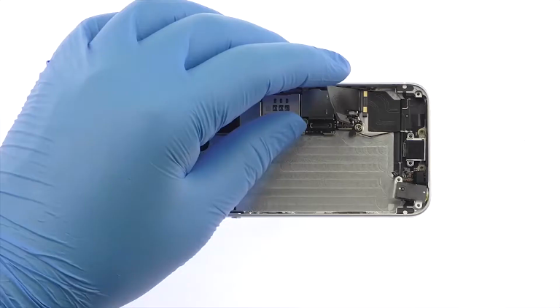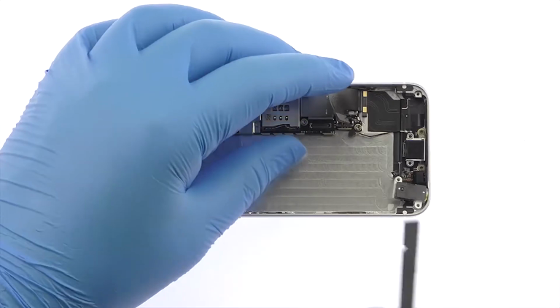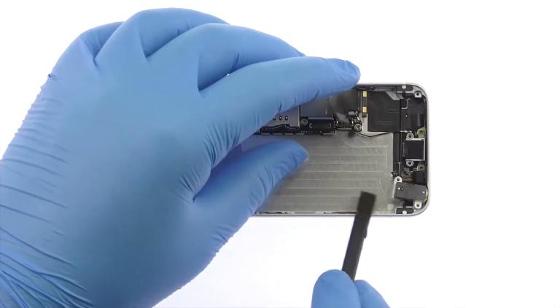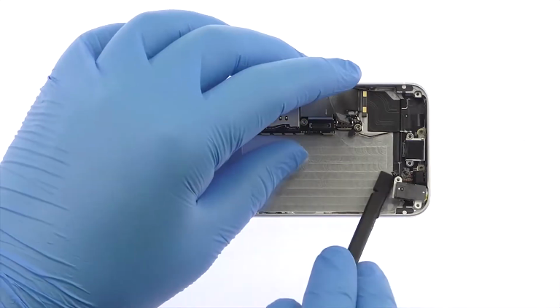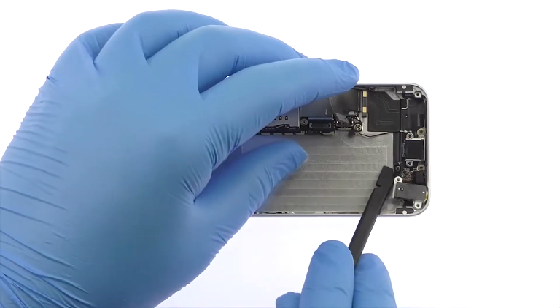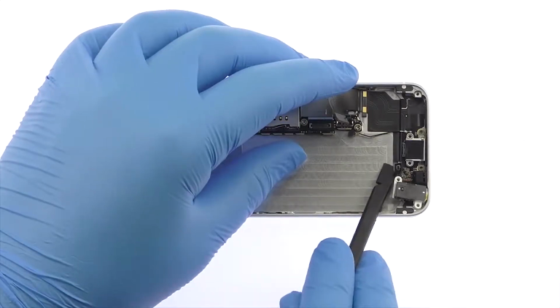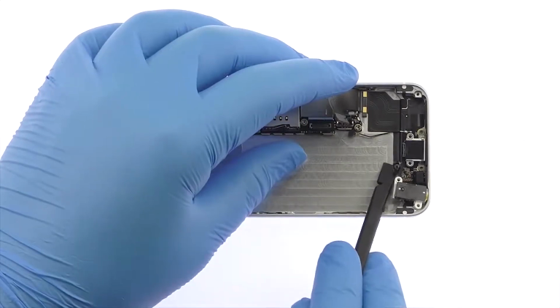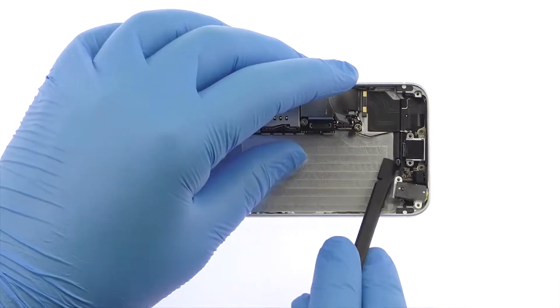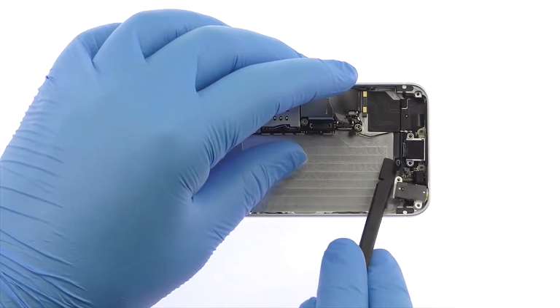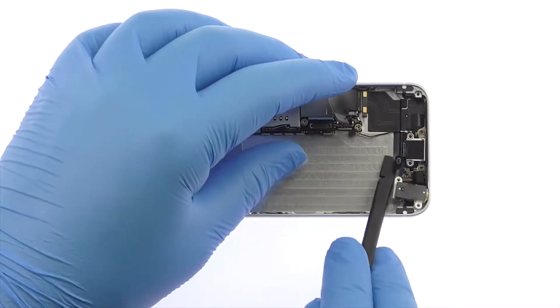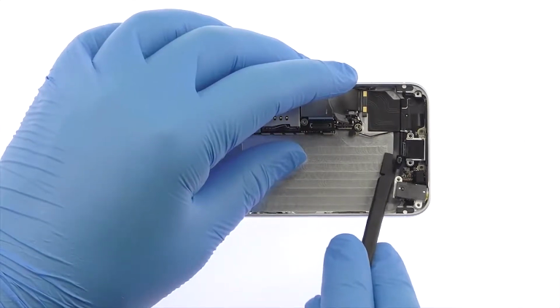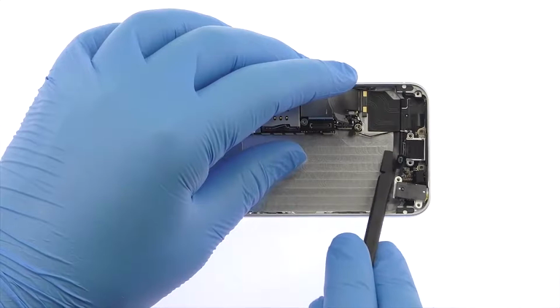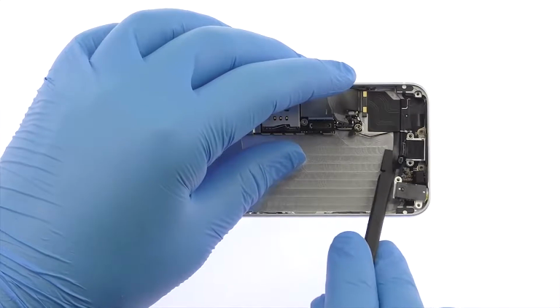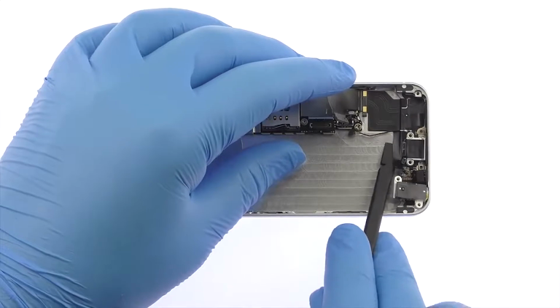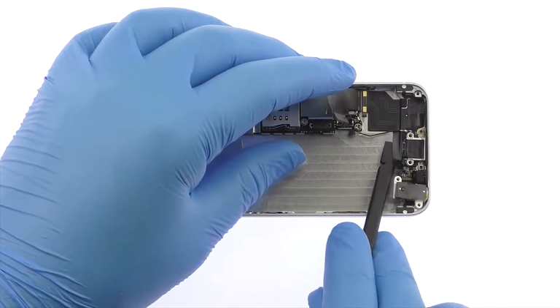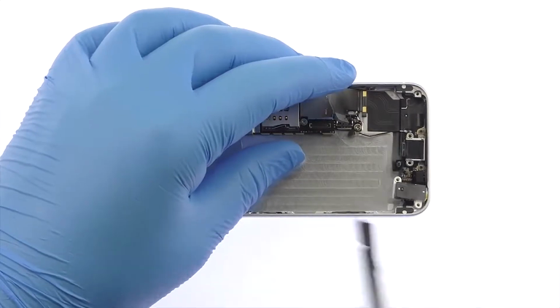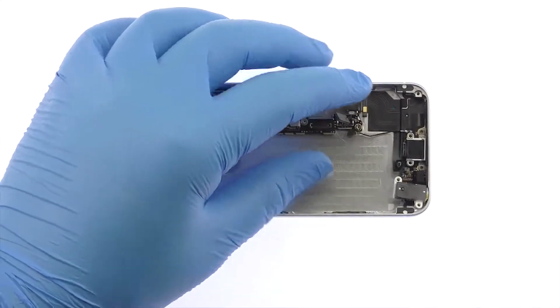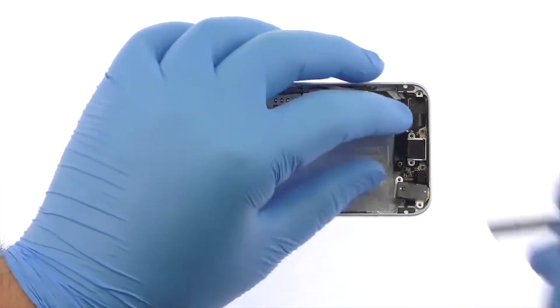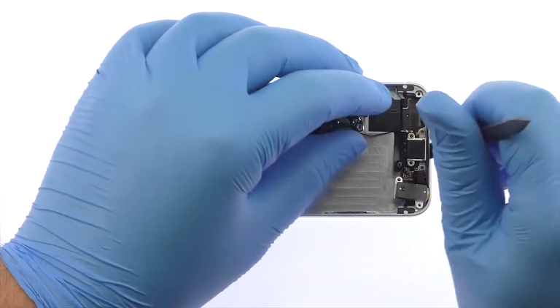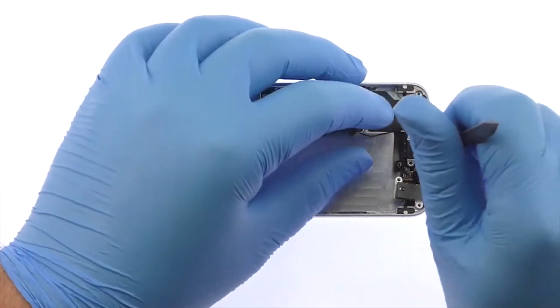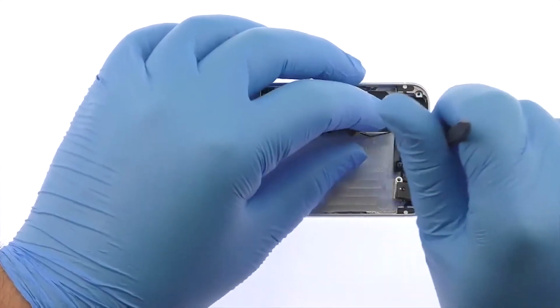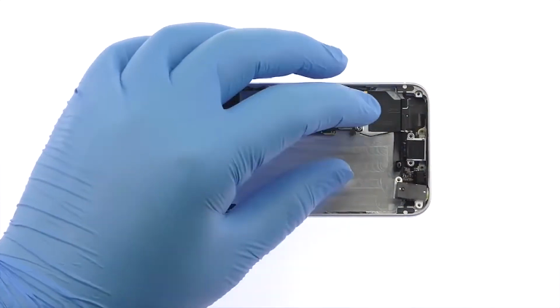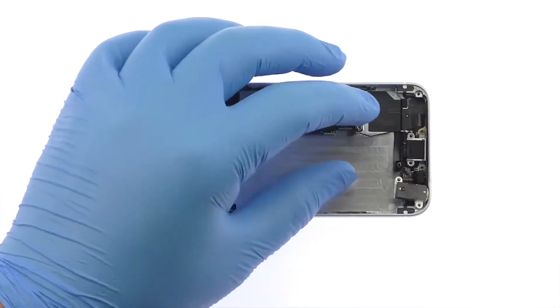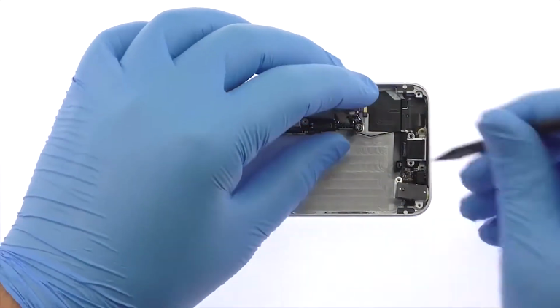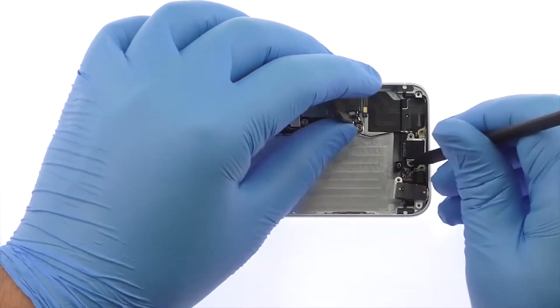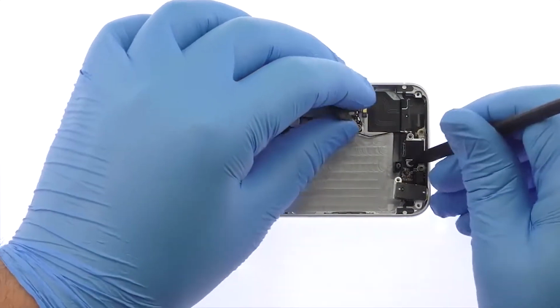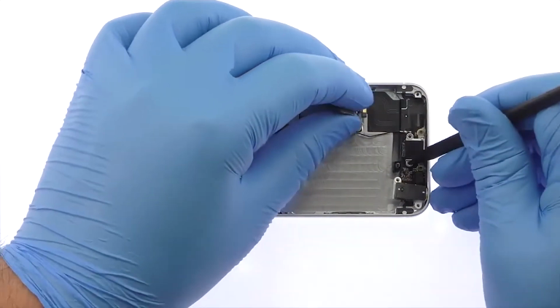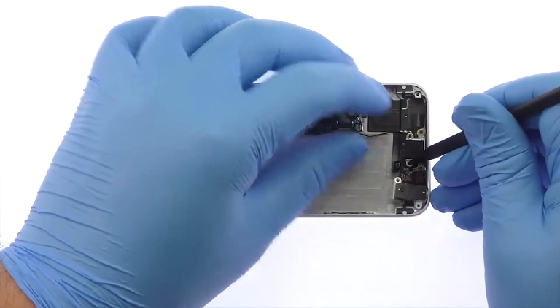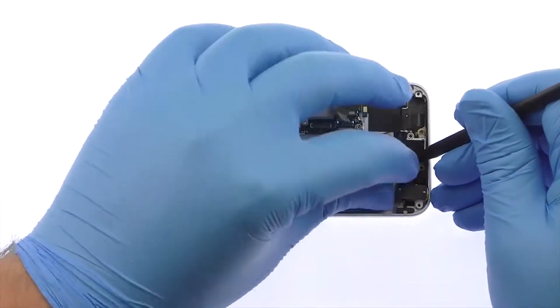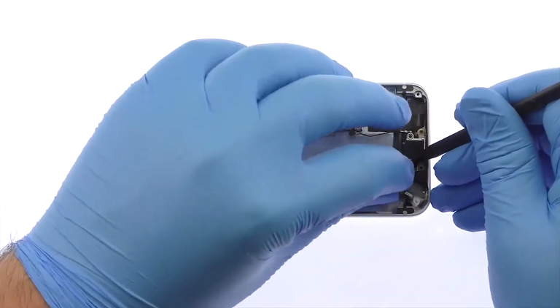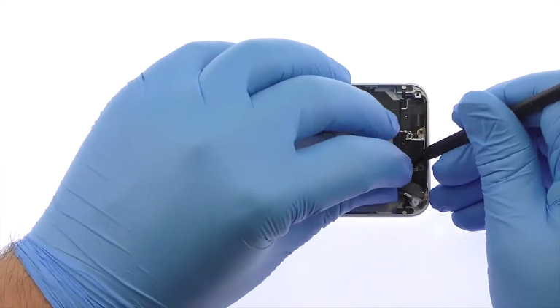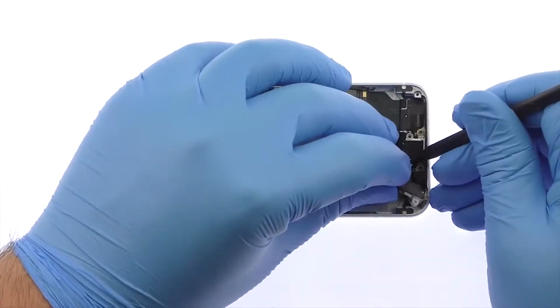With a little spudgering, the lightning connector and headphone jack assembly can be removed from the iPhone SE.